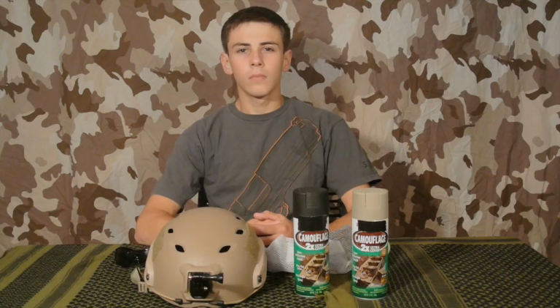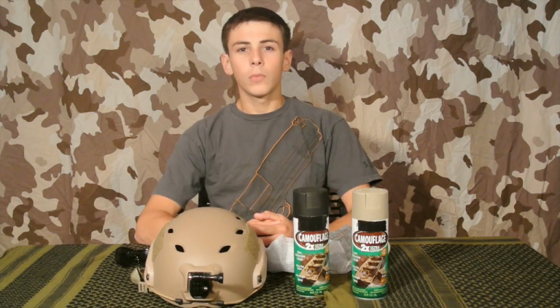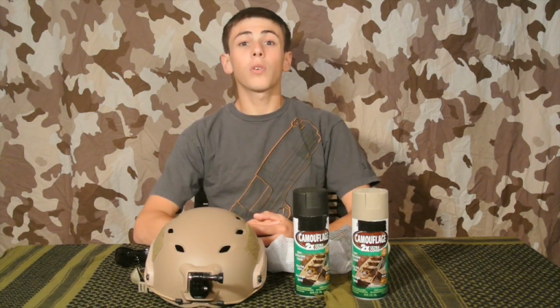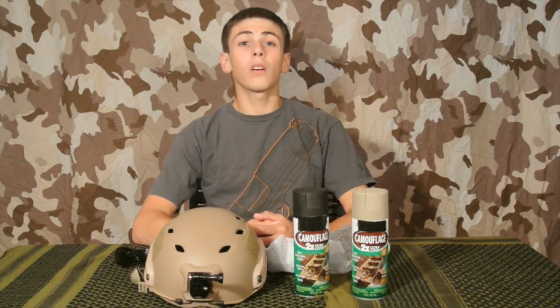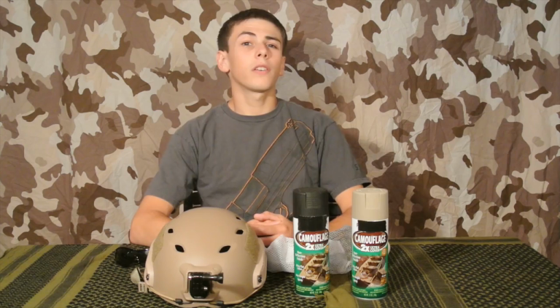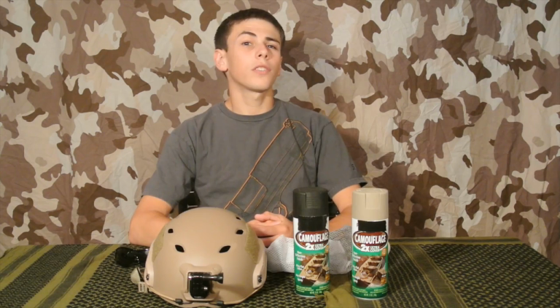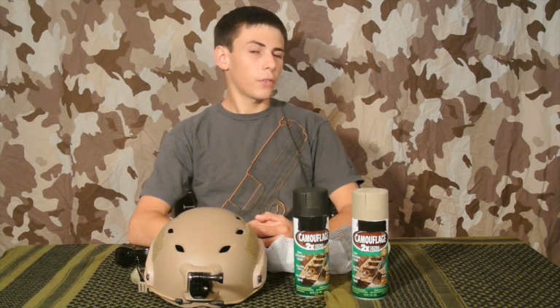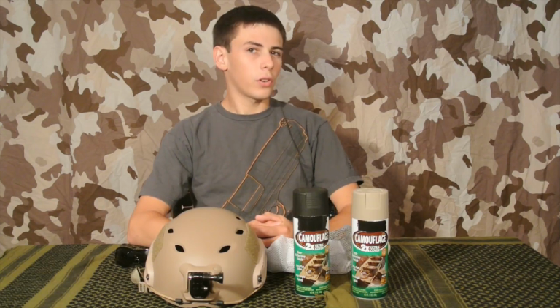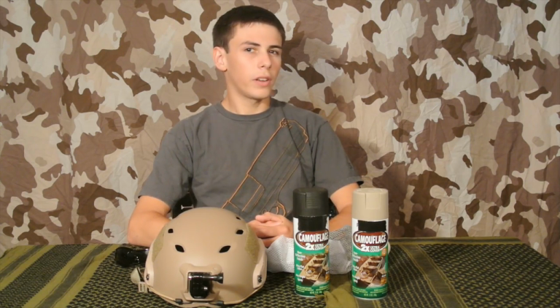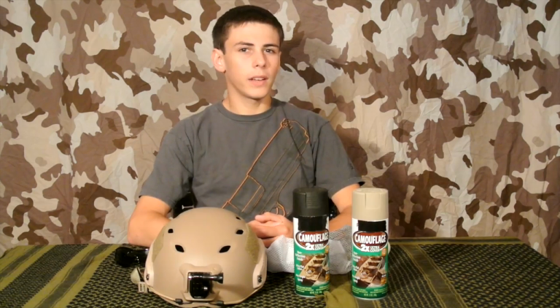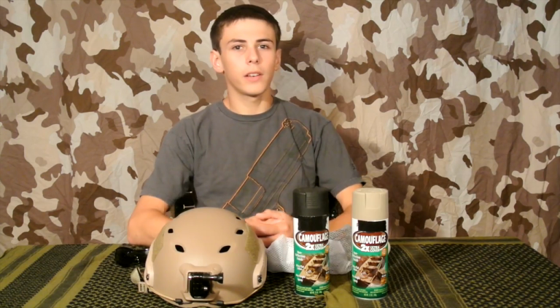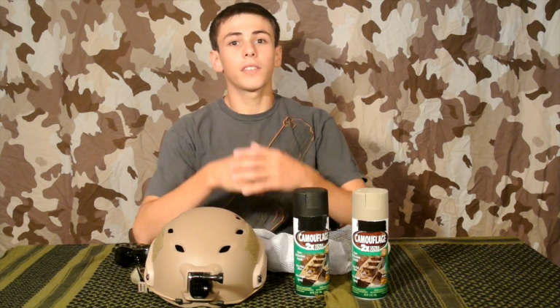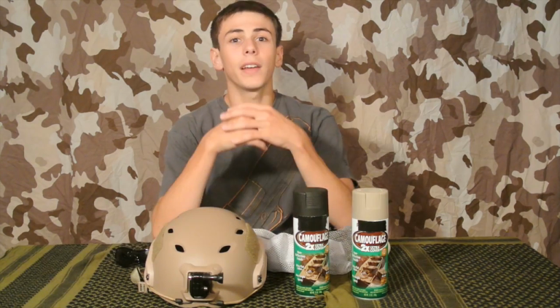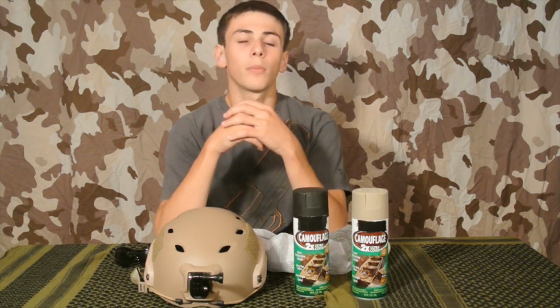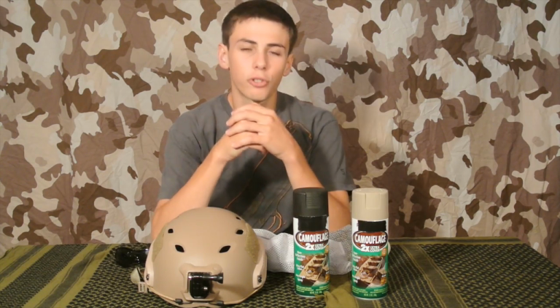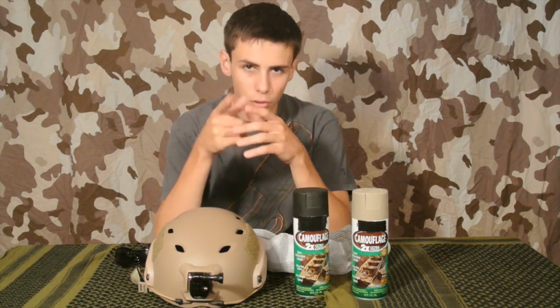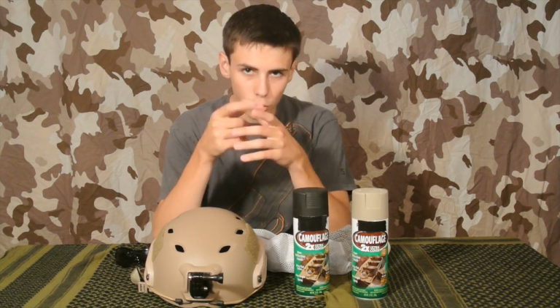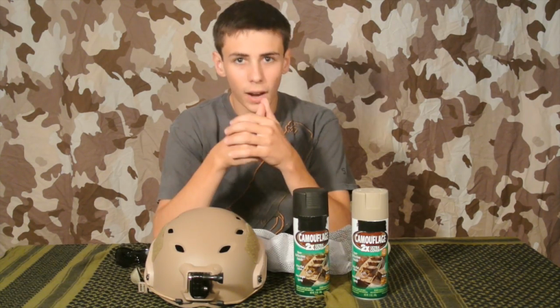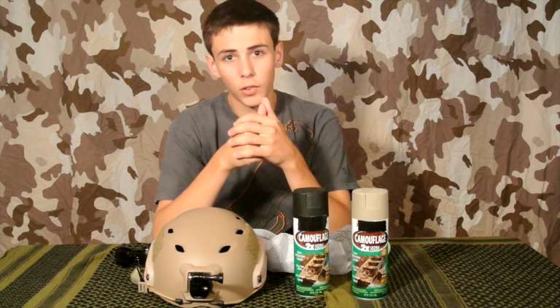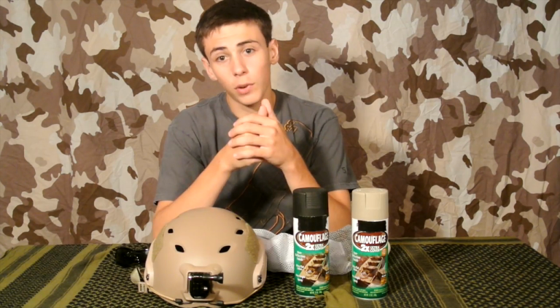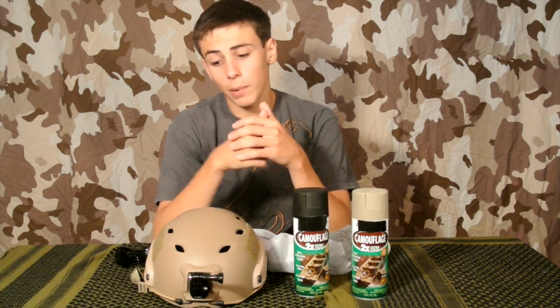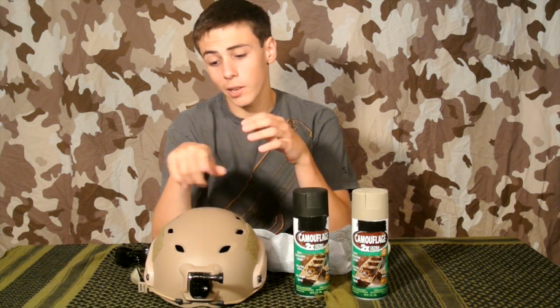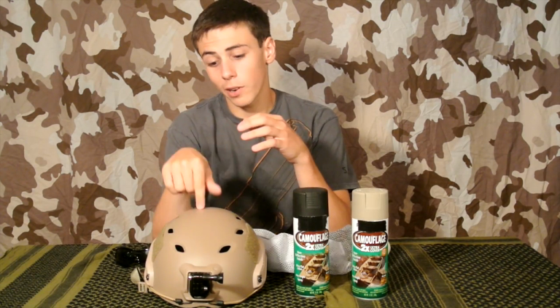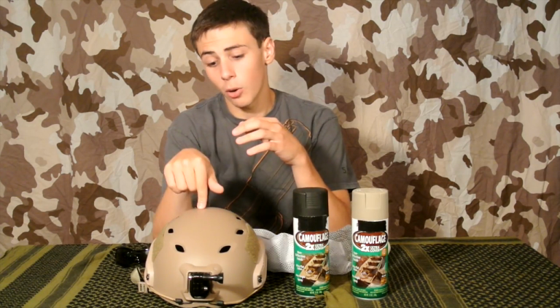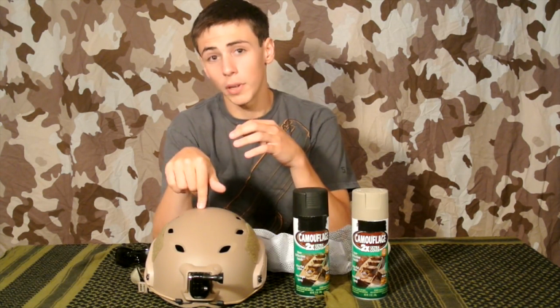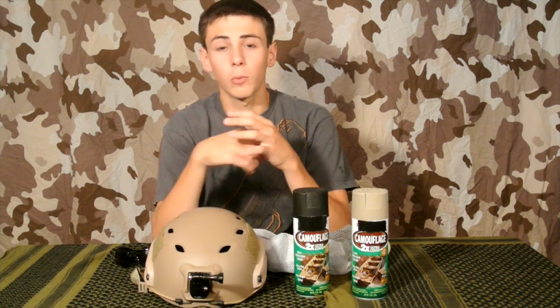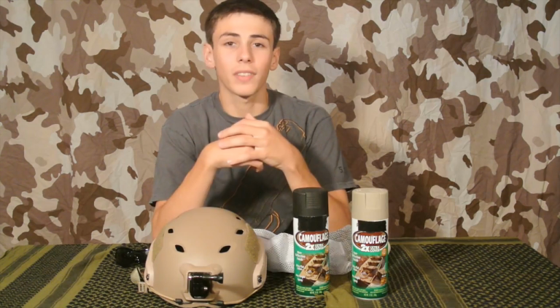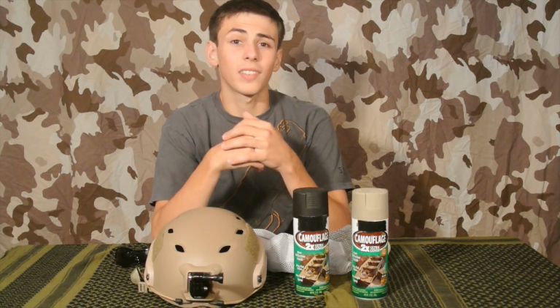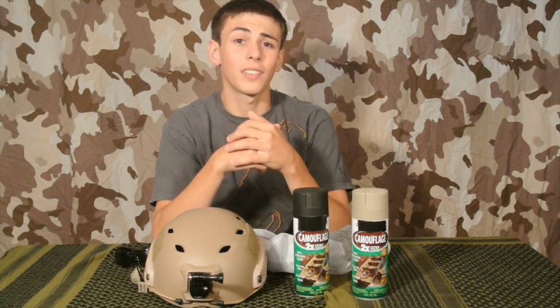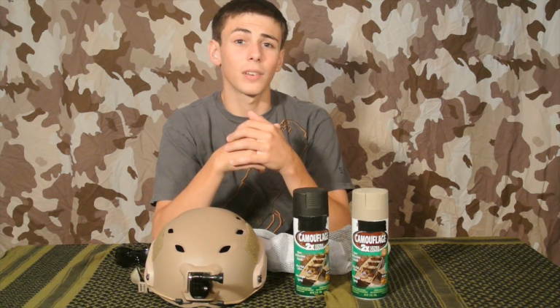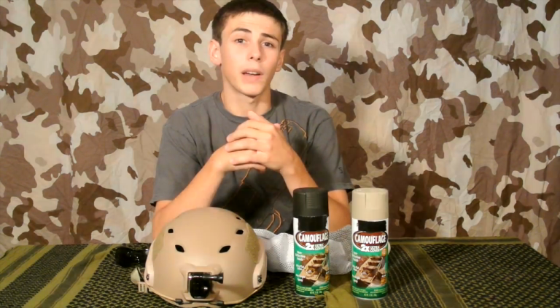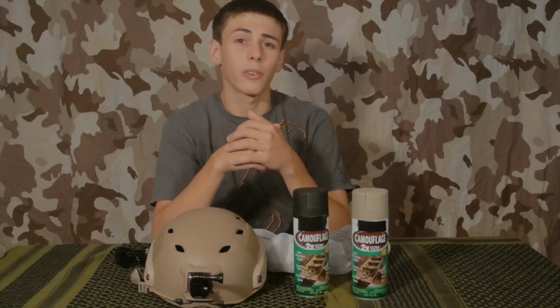What's going on? Airsoft ODA here, and today I'll be showing you how to spray paint your helmet with a snakeskin pattern.